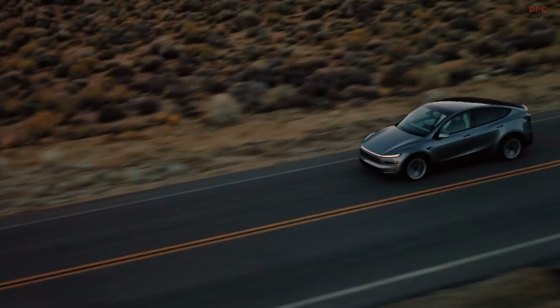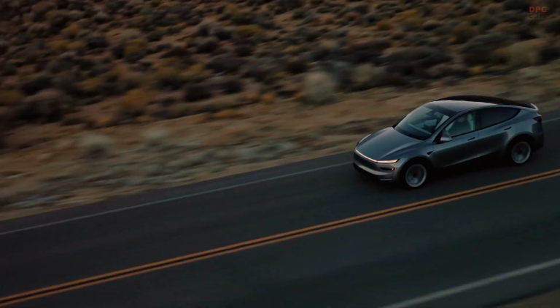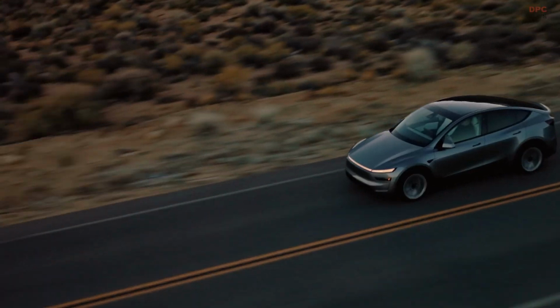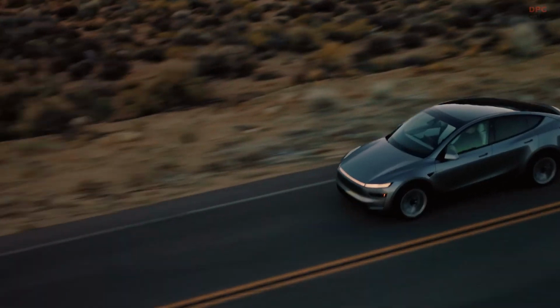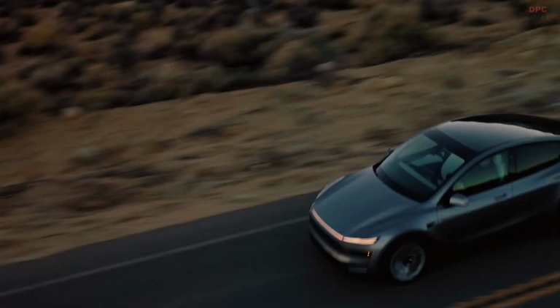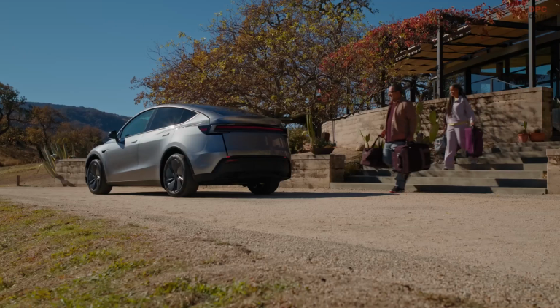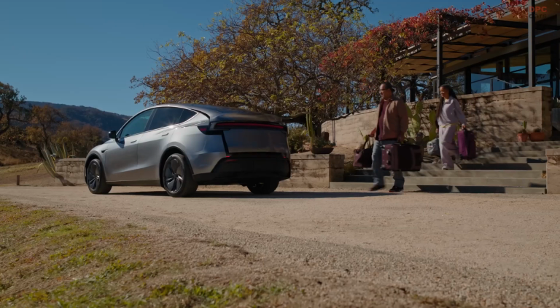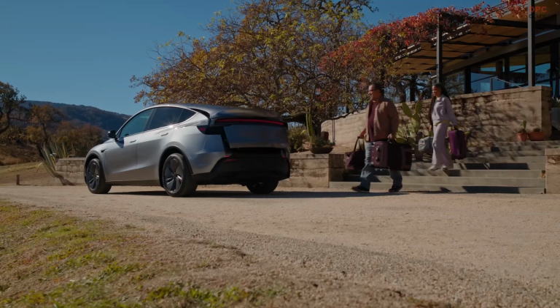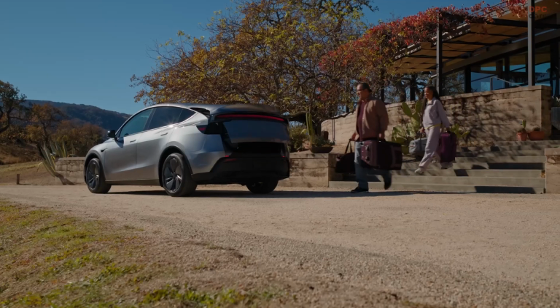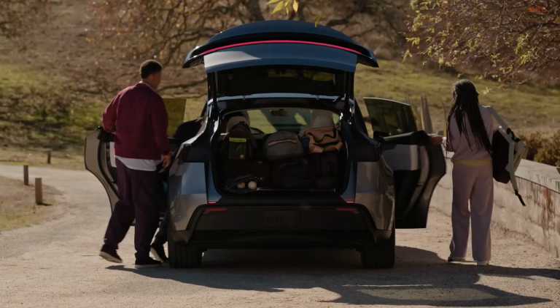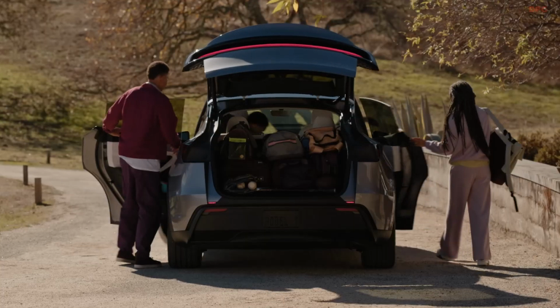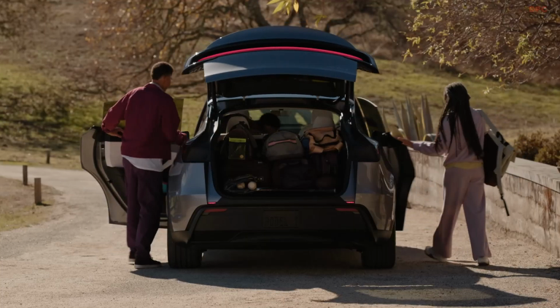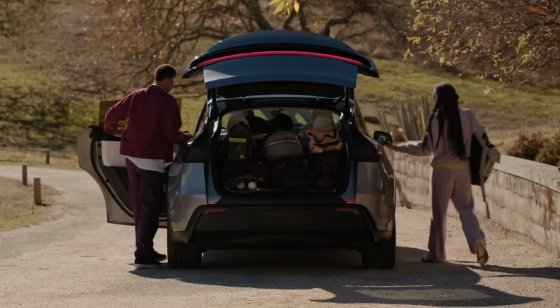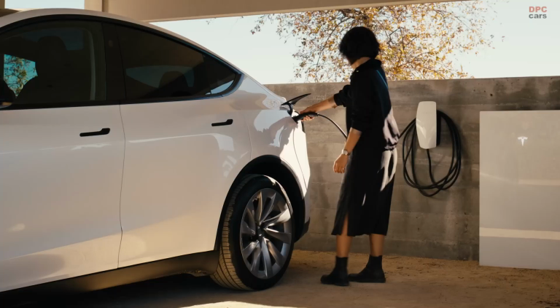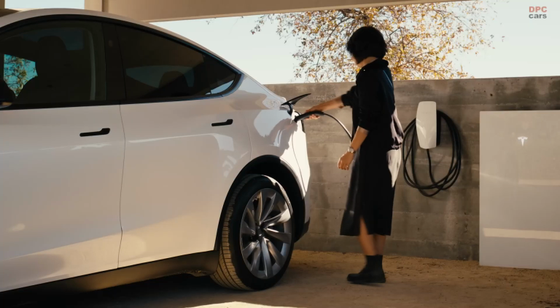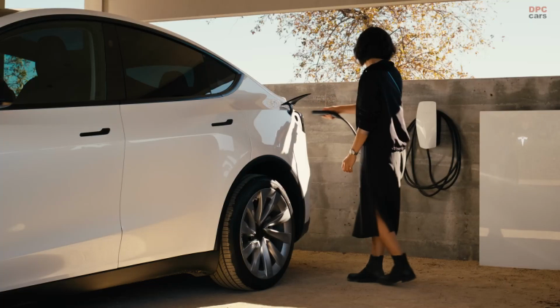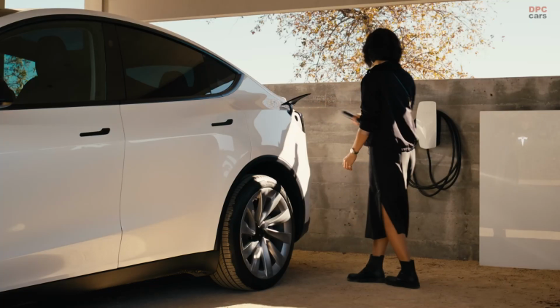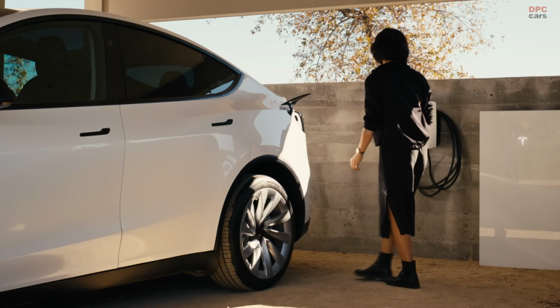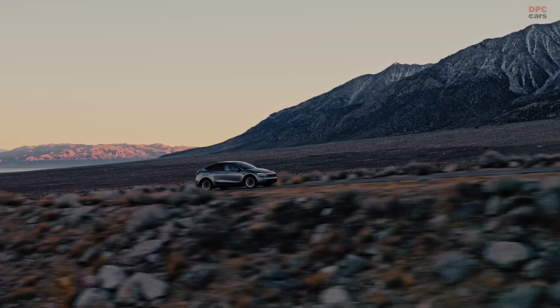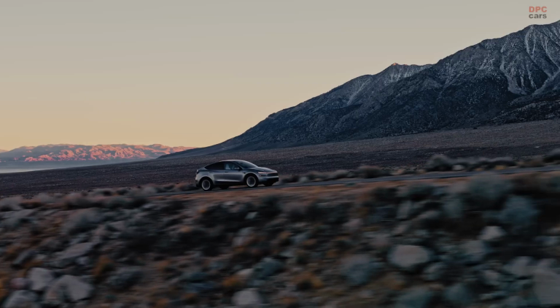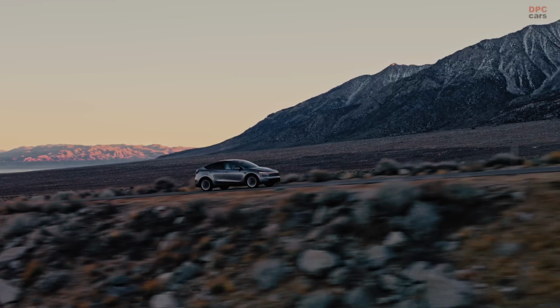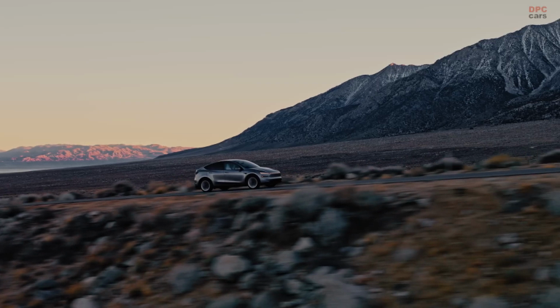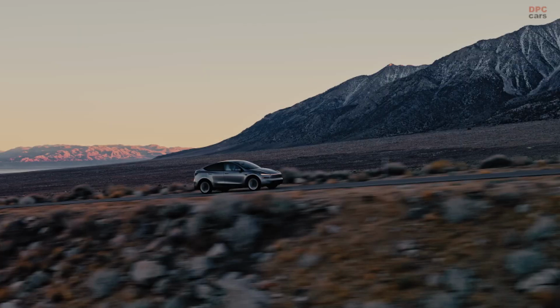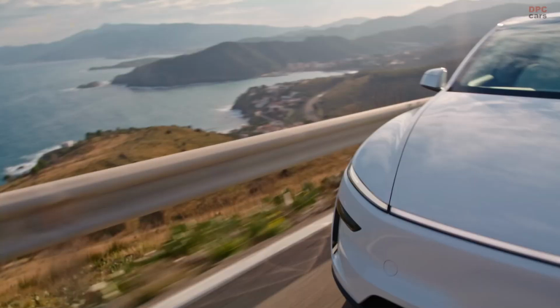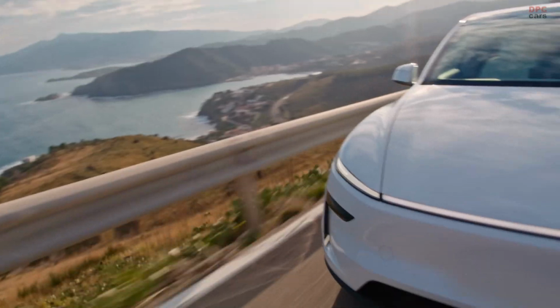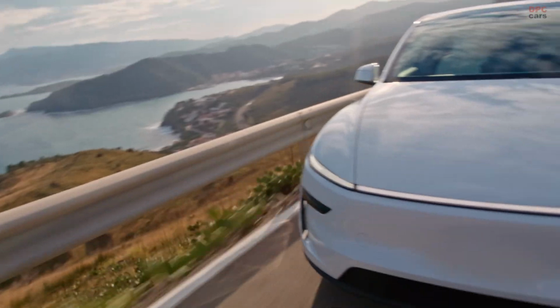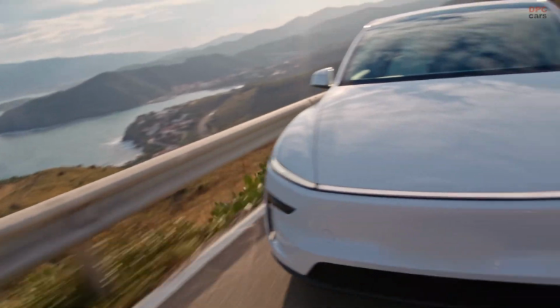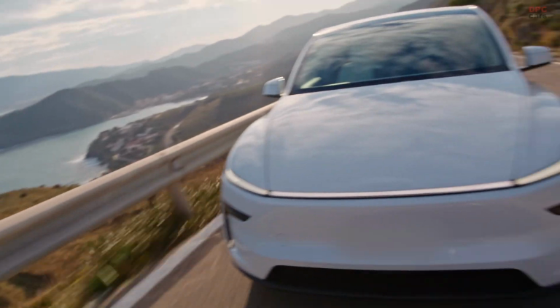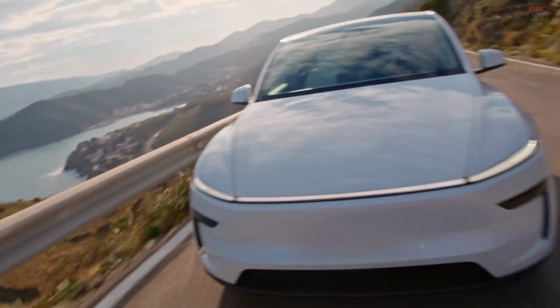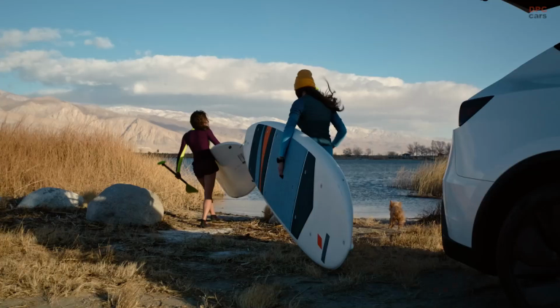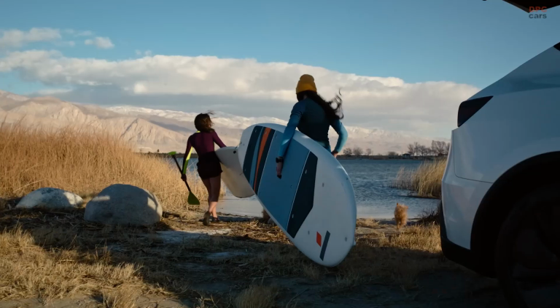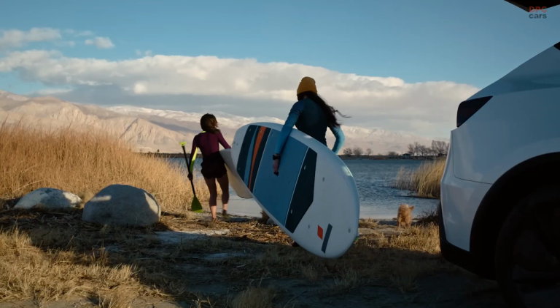The Model Y was already the best-selling car on the planet, and the all-new Model Y just got better.